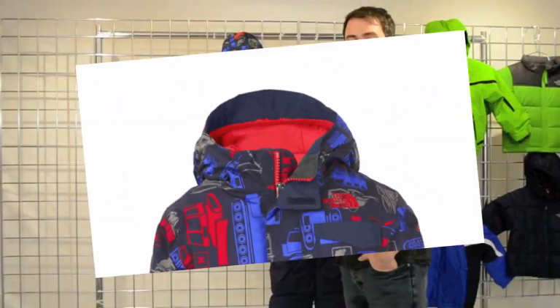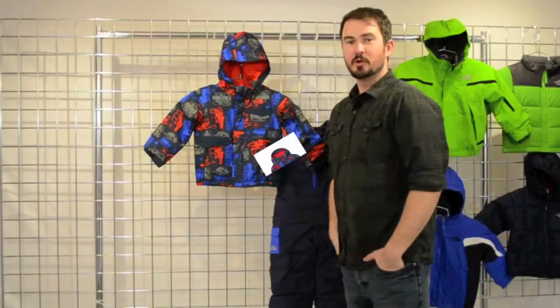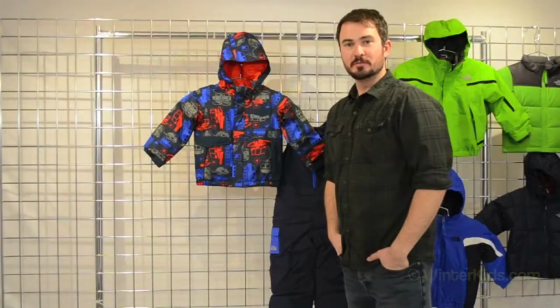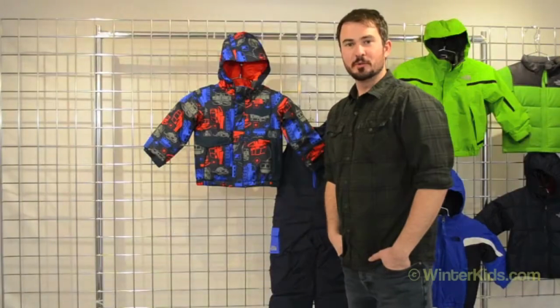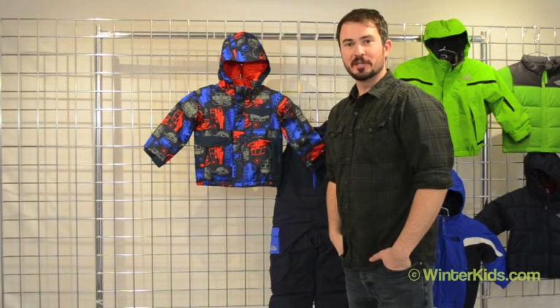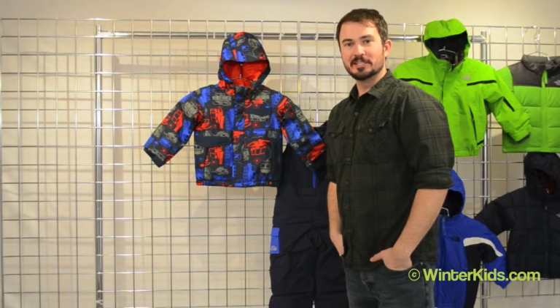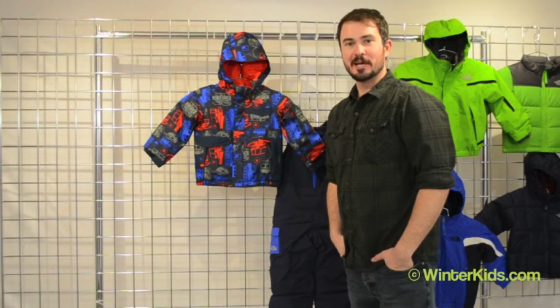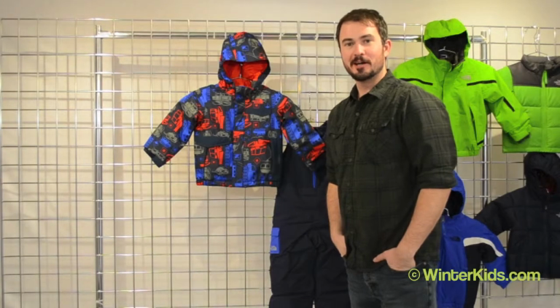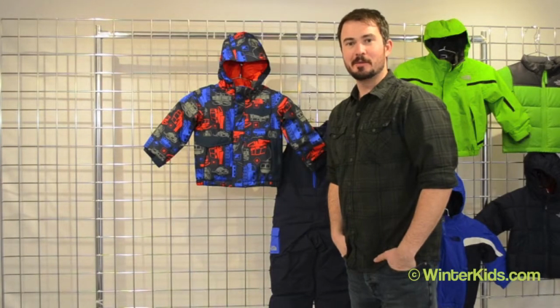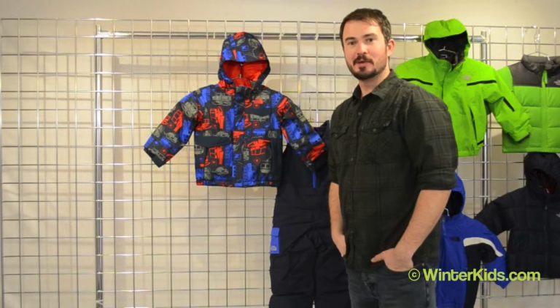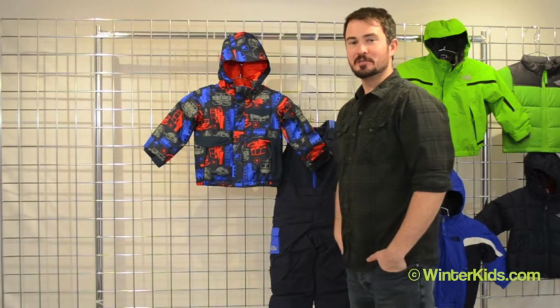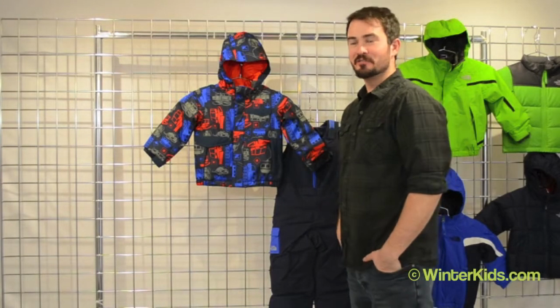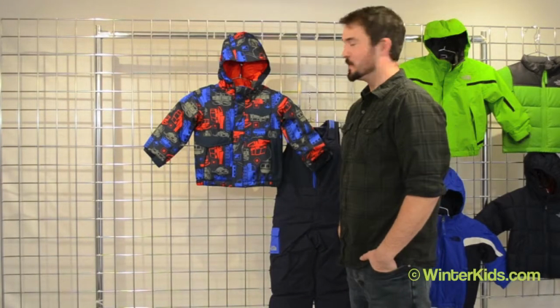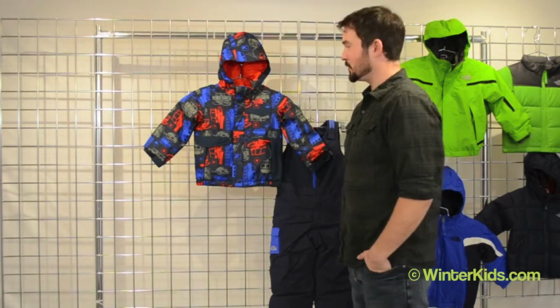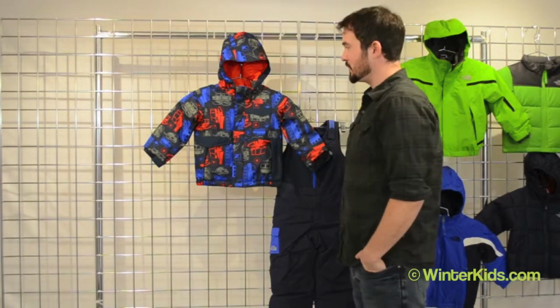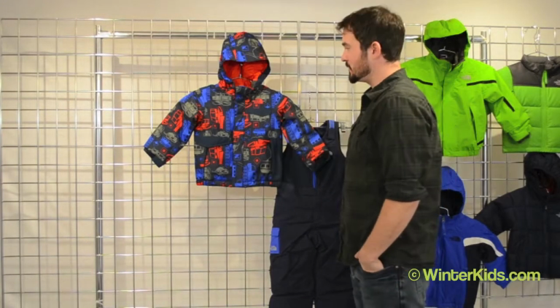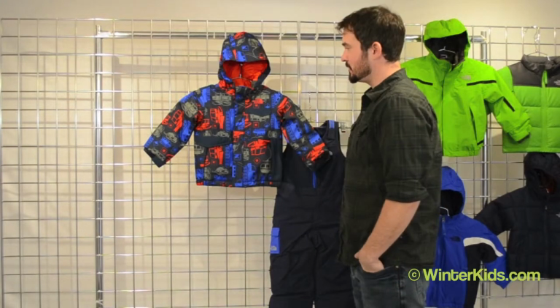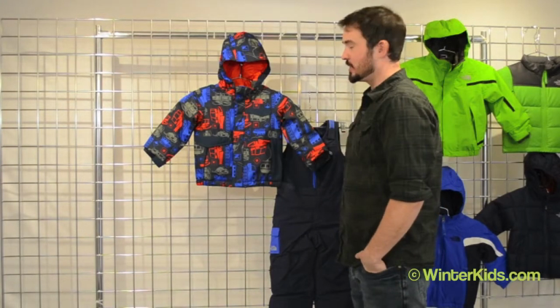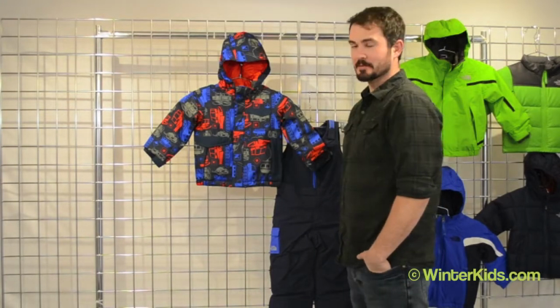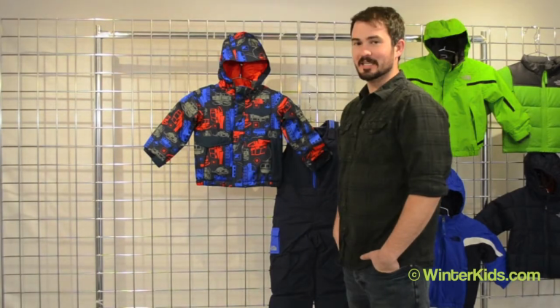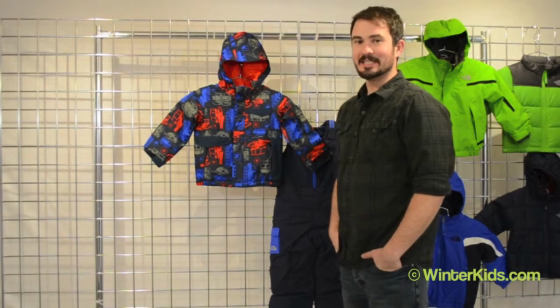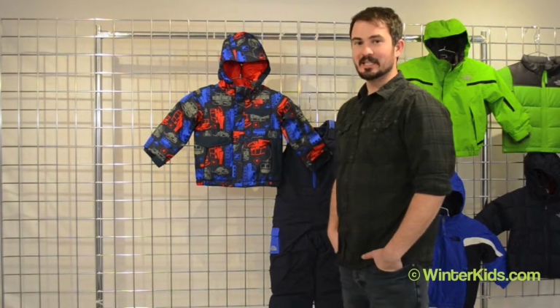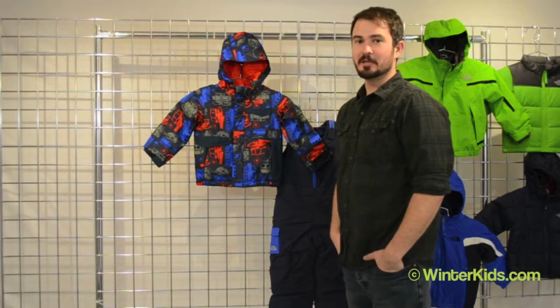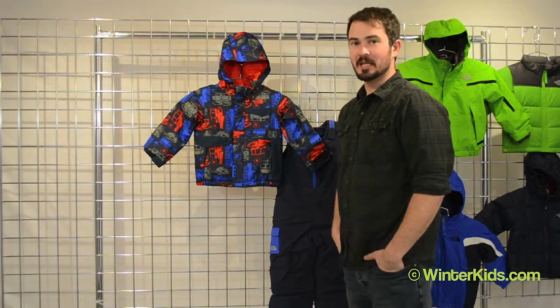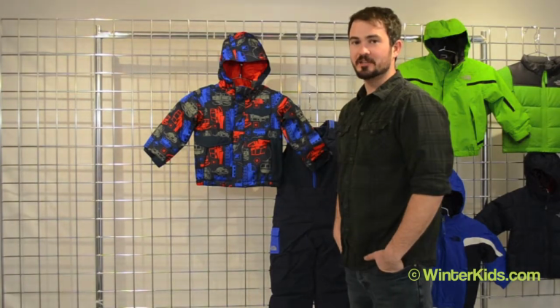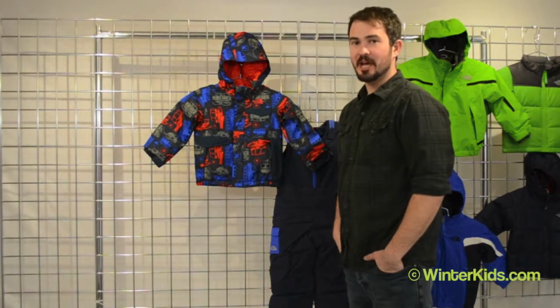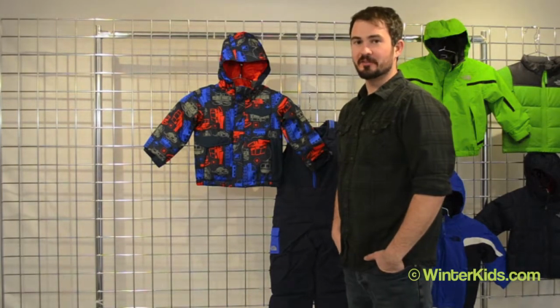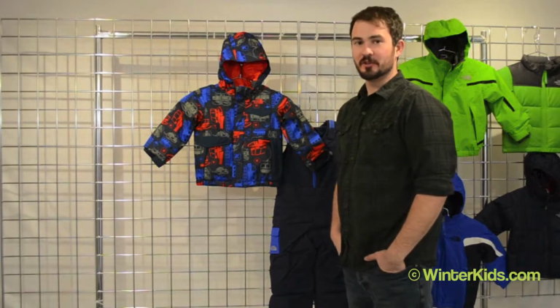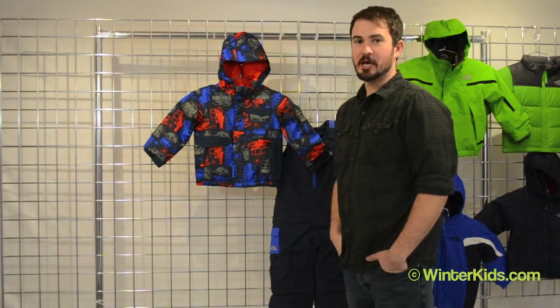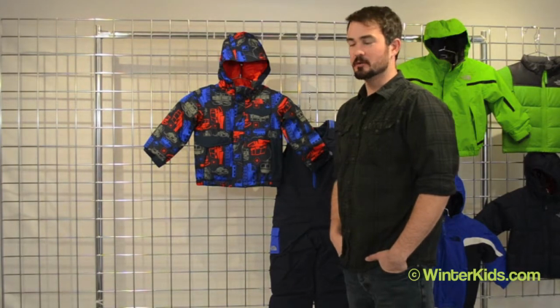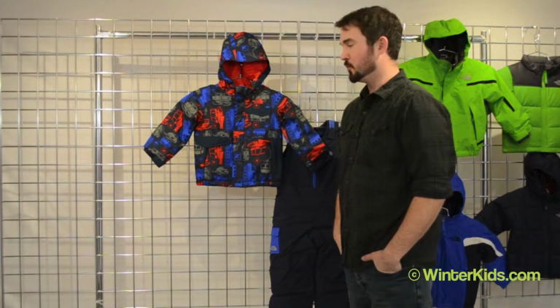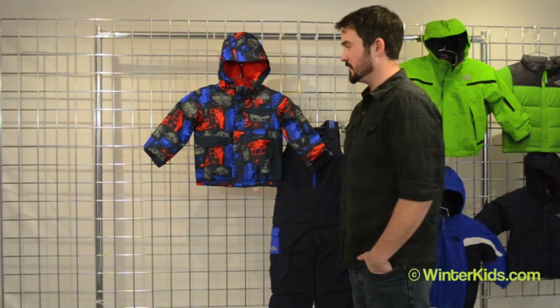Welcome to winterkids.com. I'm Jay from The North Face and I'm here talking about the insulated Blake jacket for toddler boys.